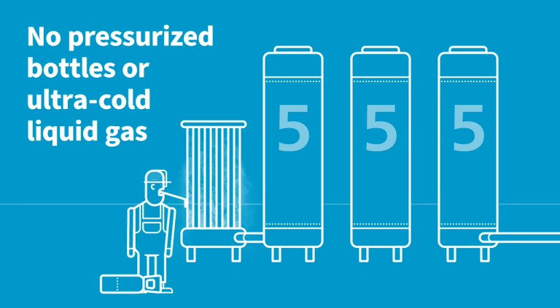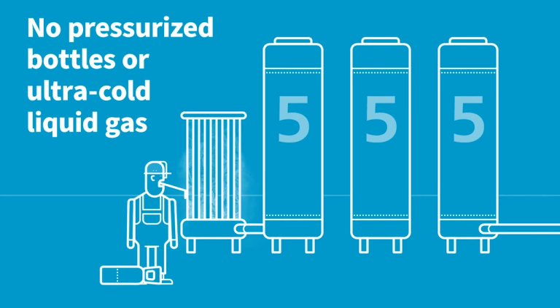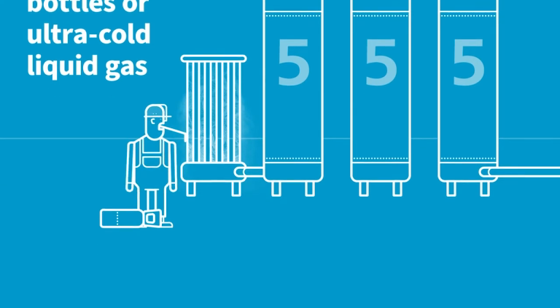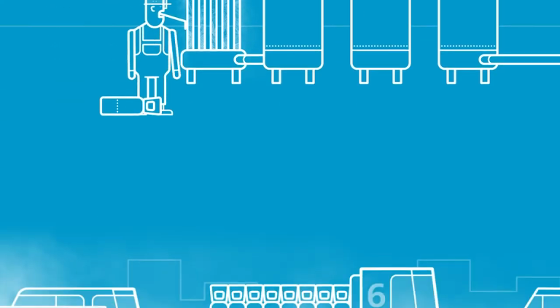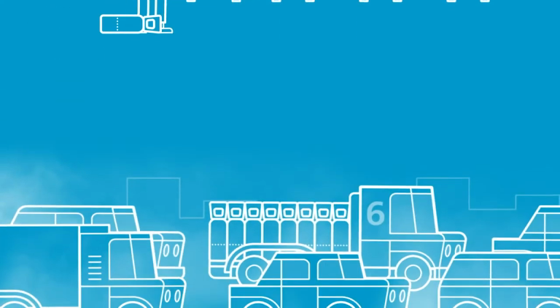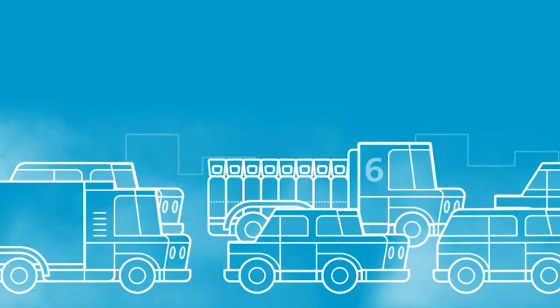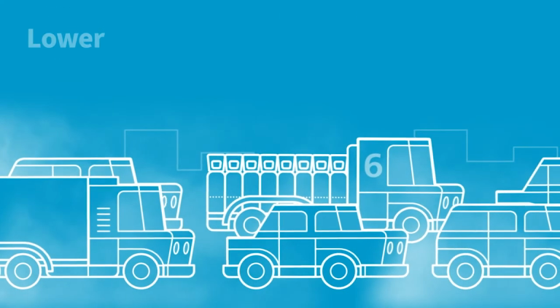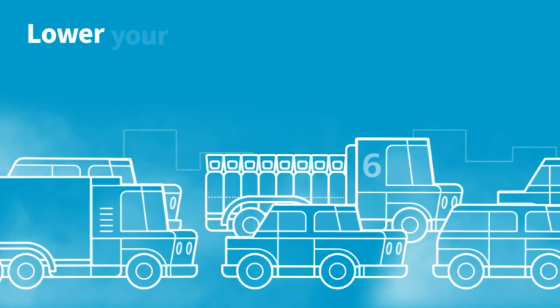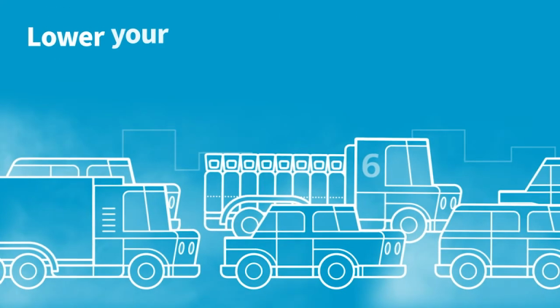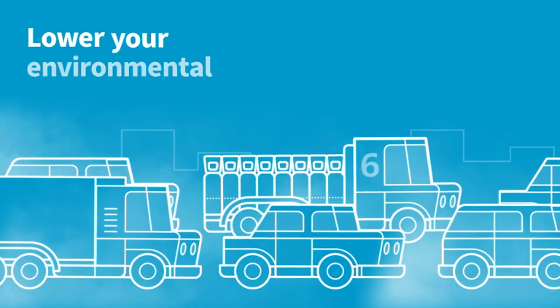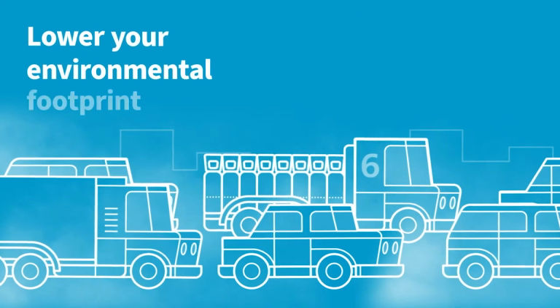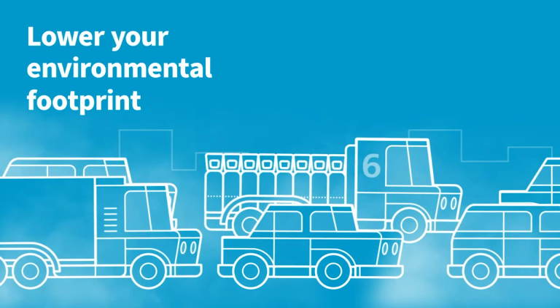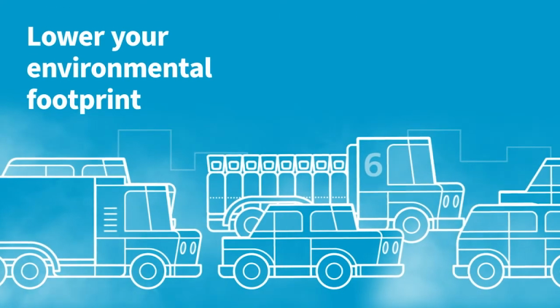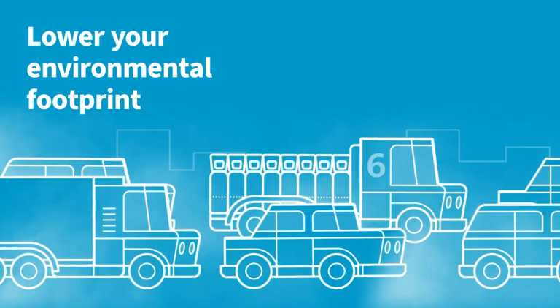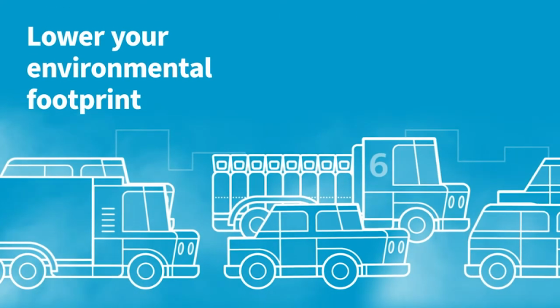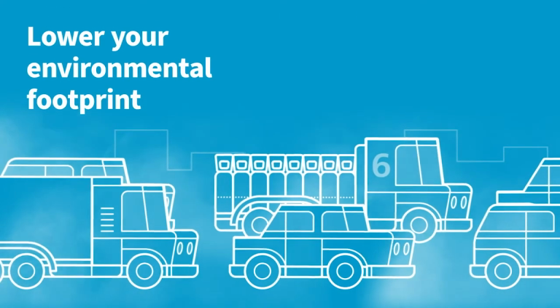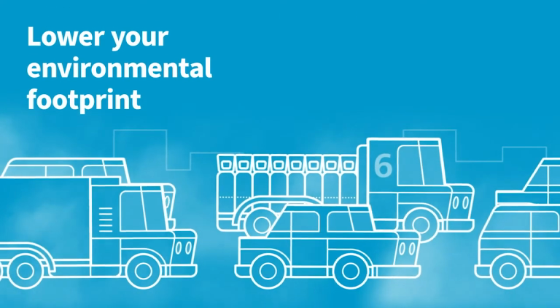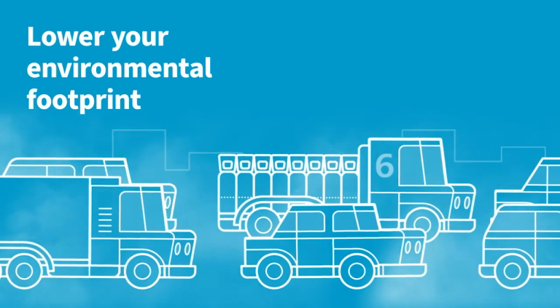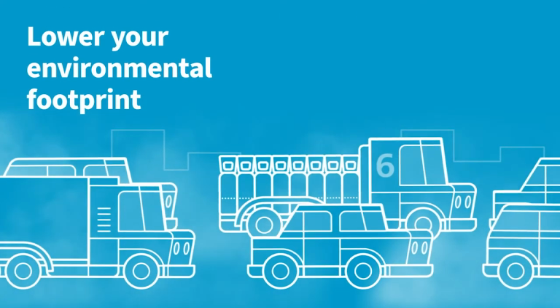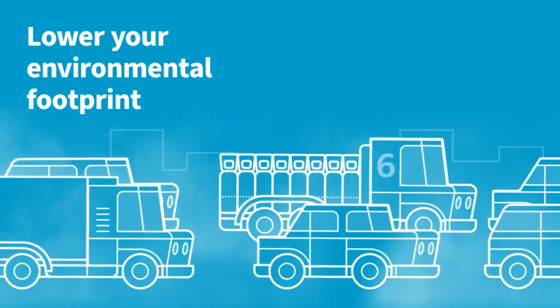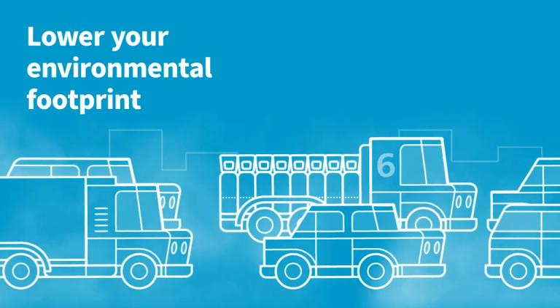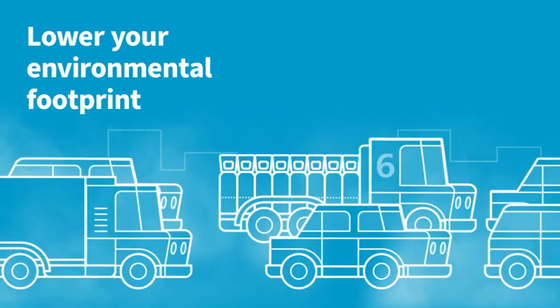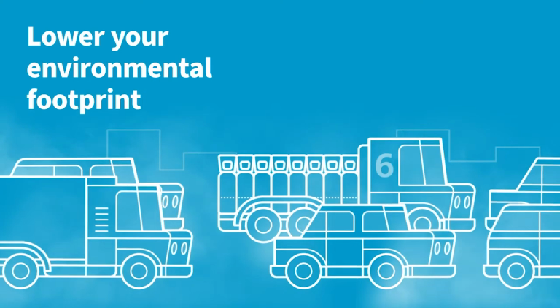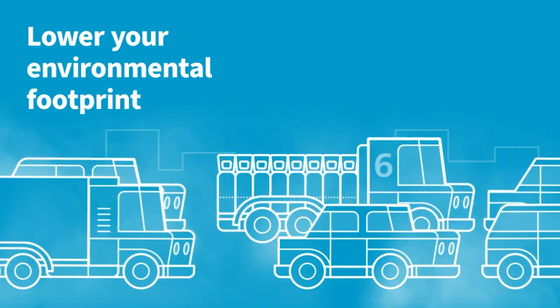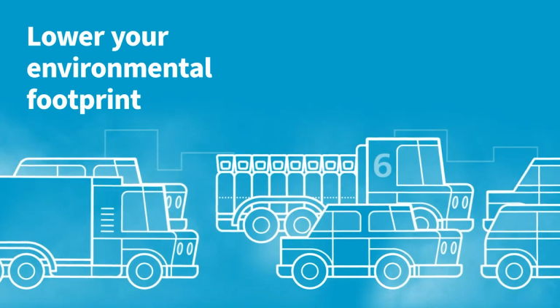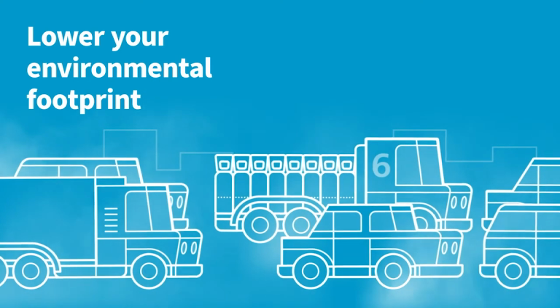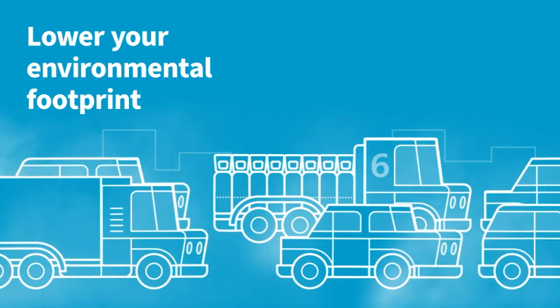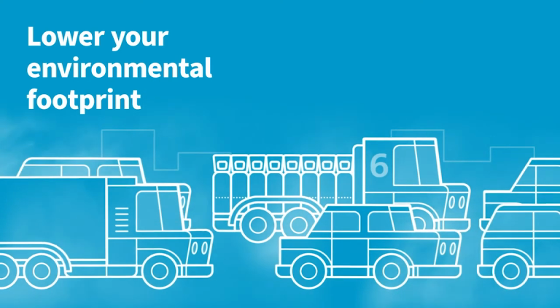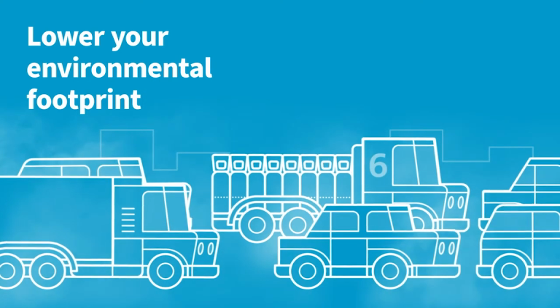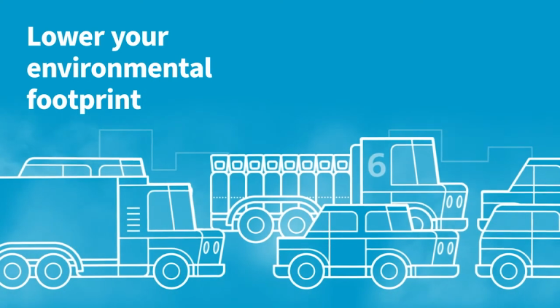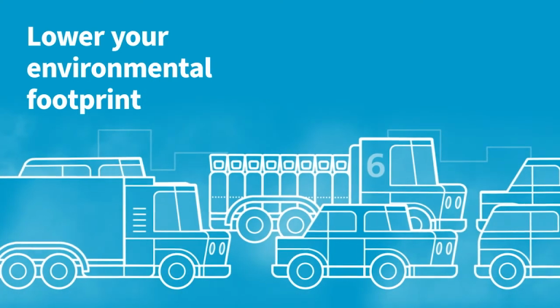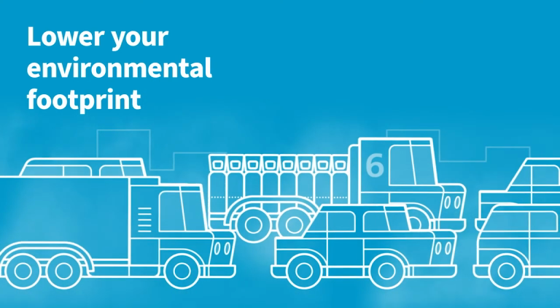6. Eliminating the storage and transportation of purchased gas helps you lower your environmental footprint.